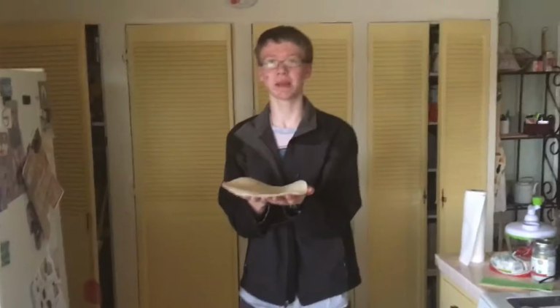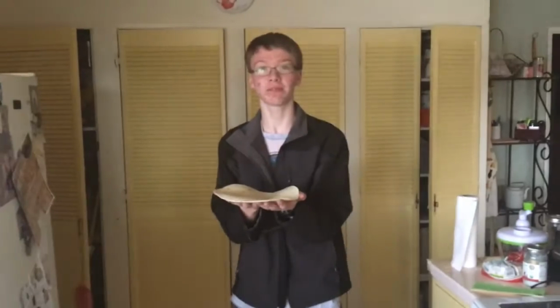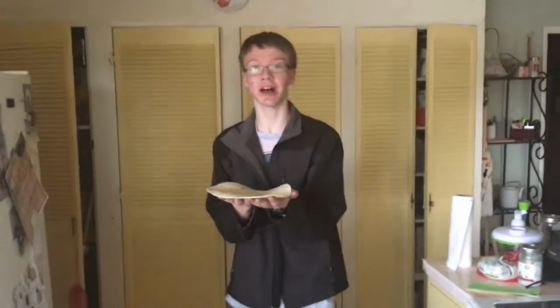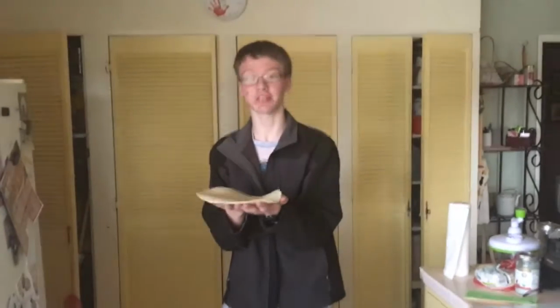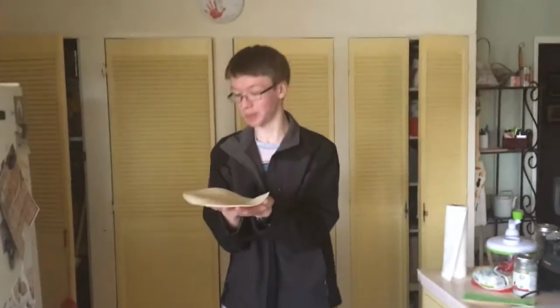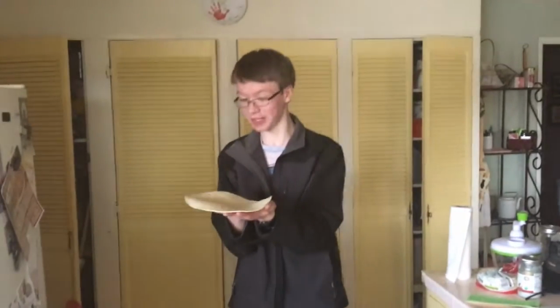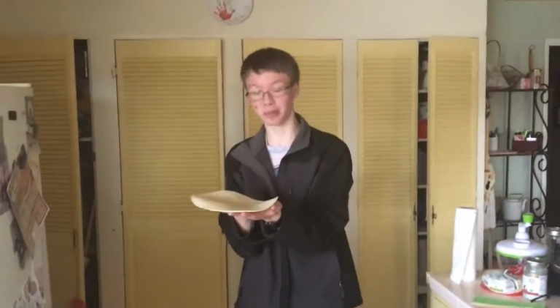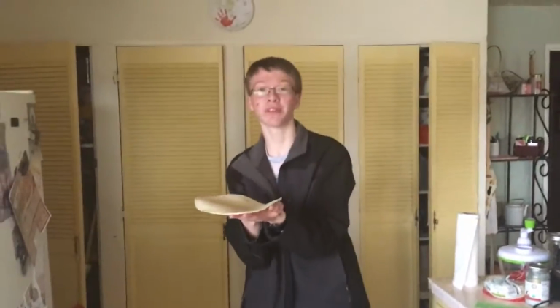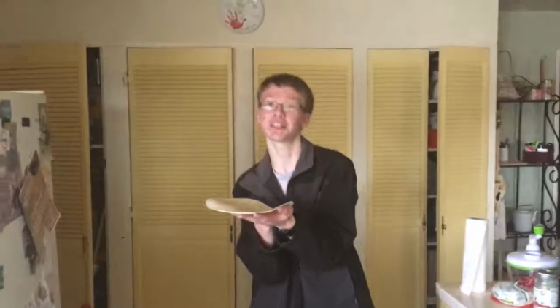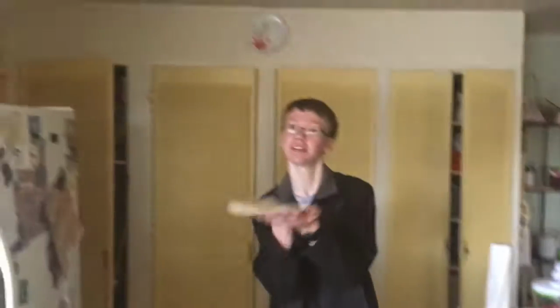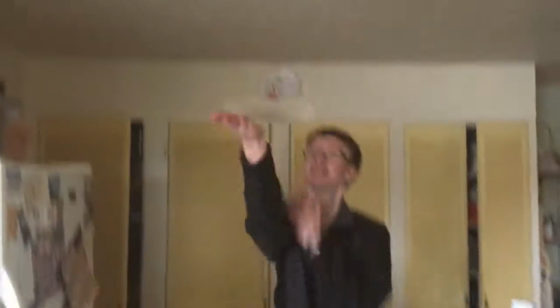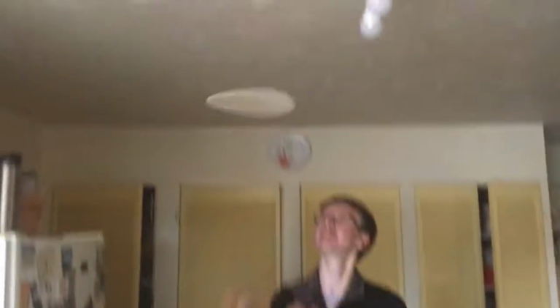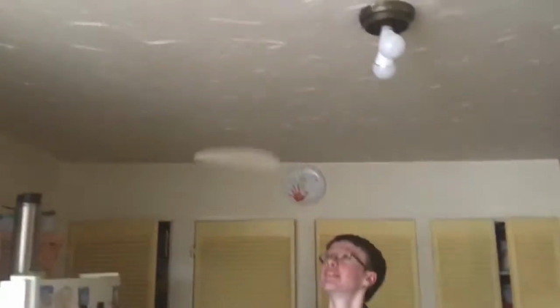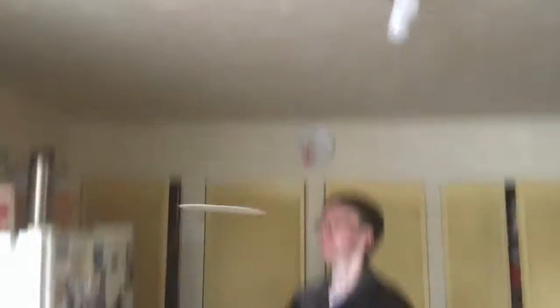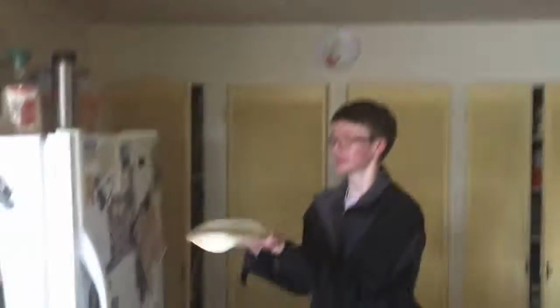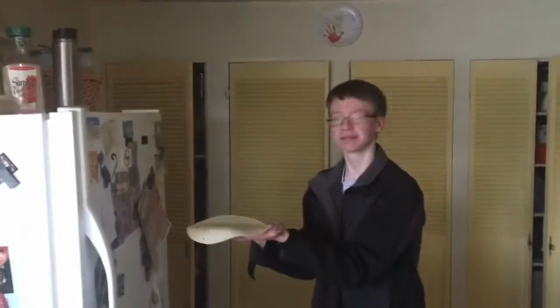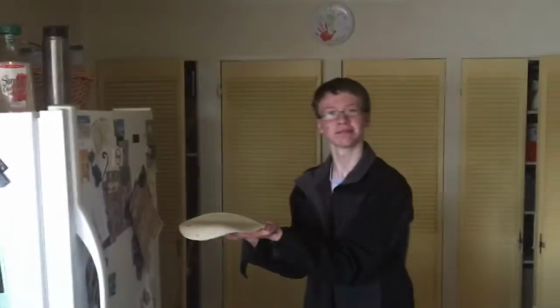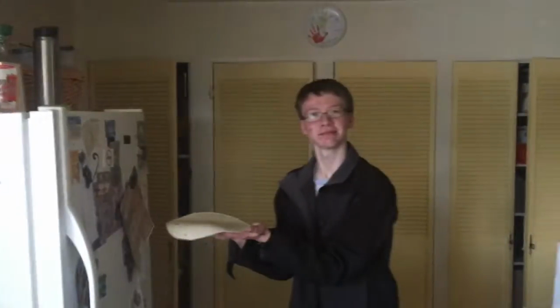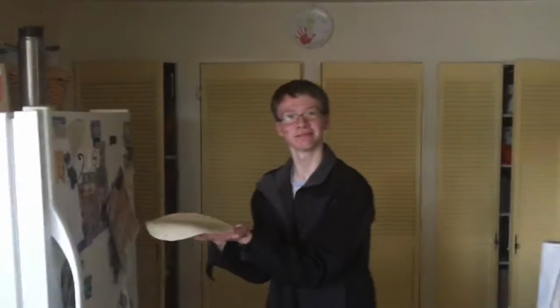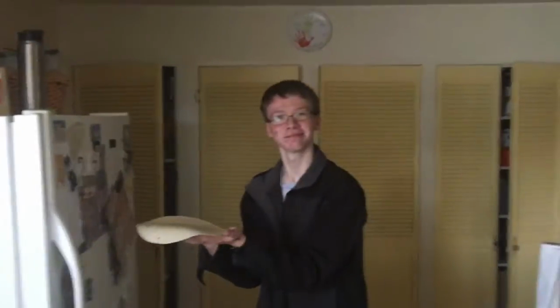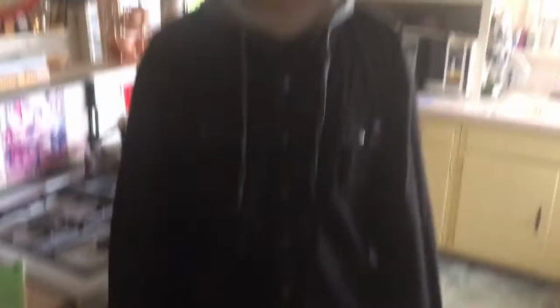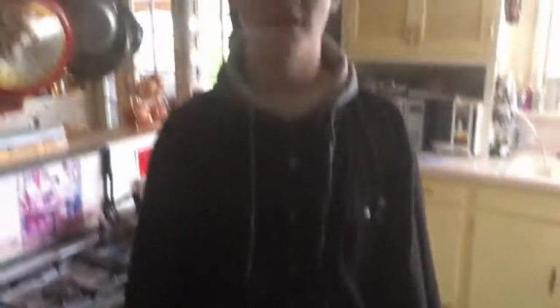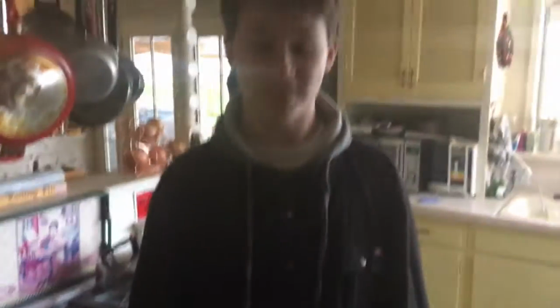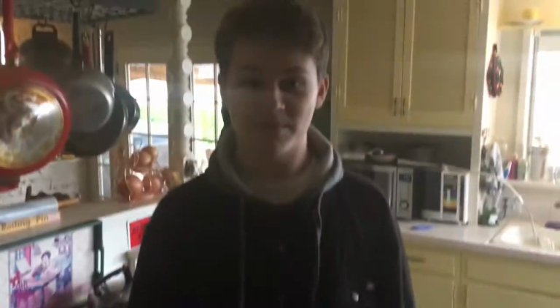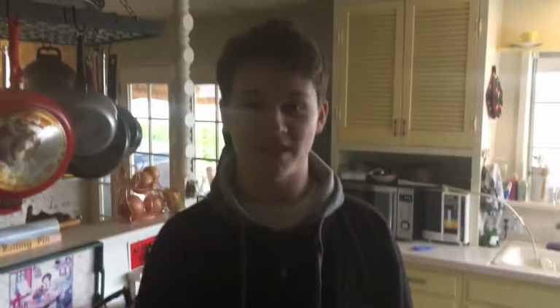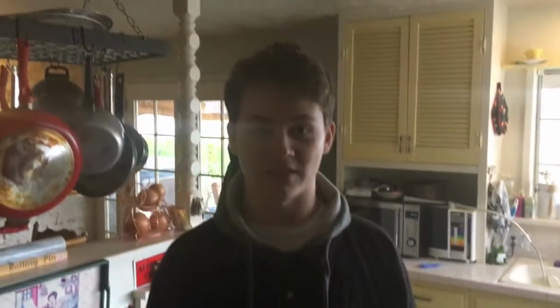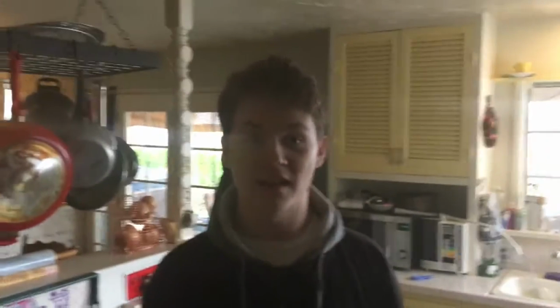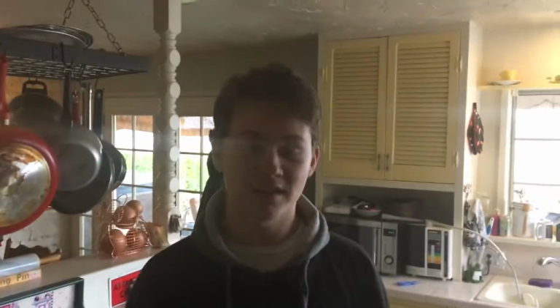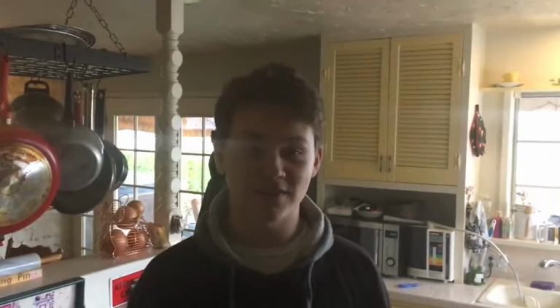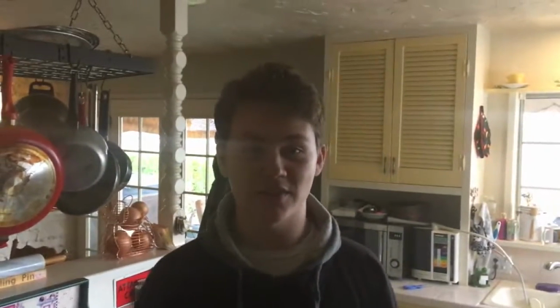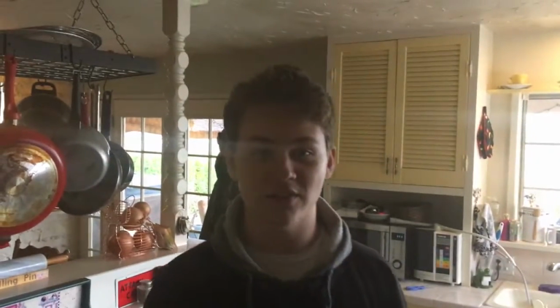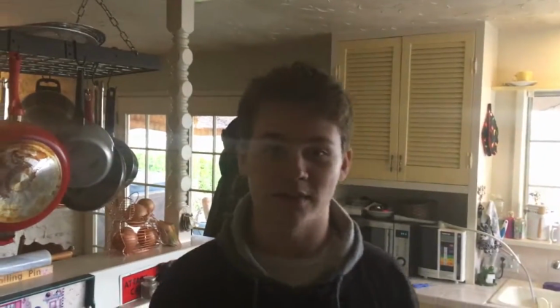Step five, spin it to perfection. Step six, teach the children.